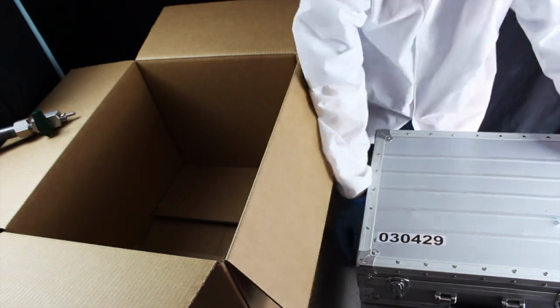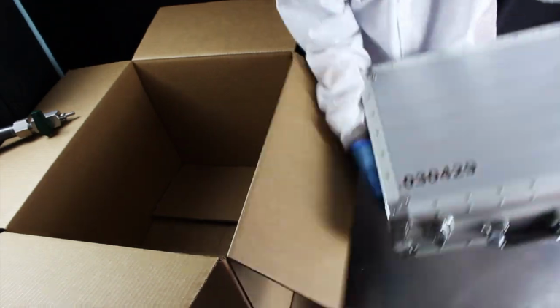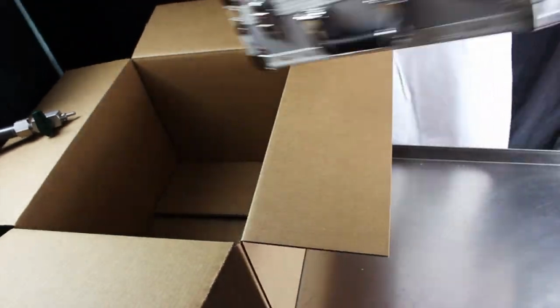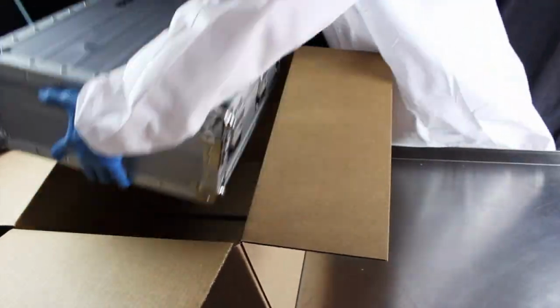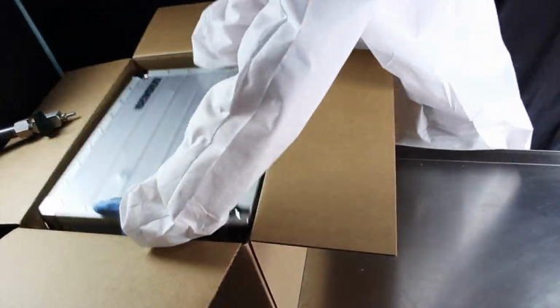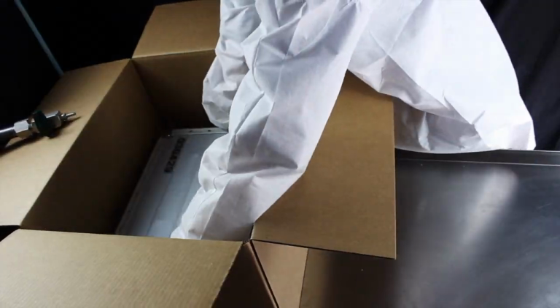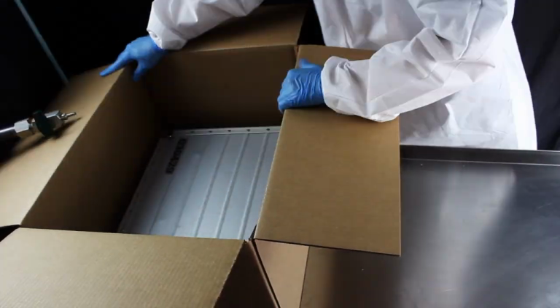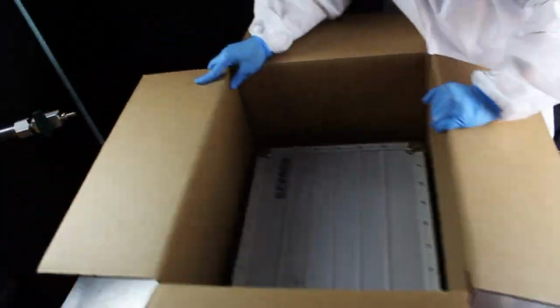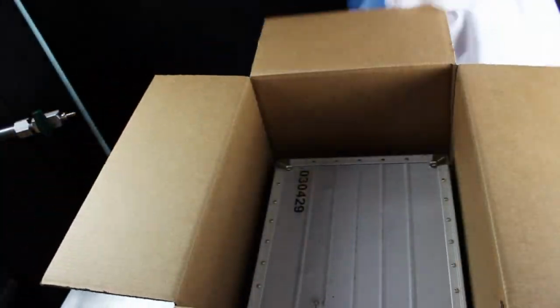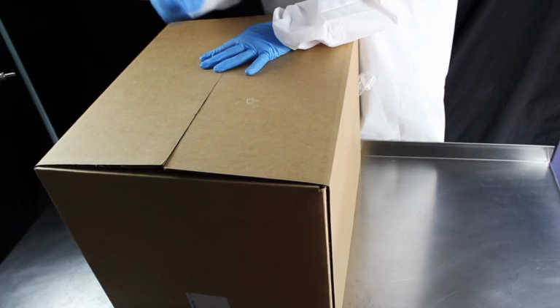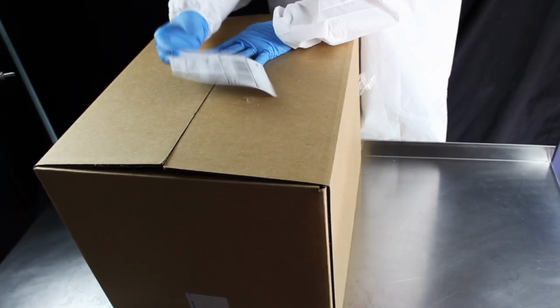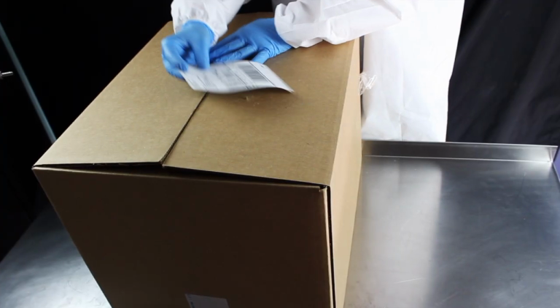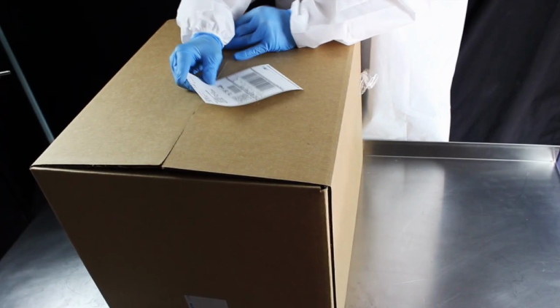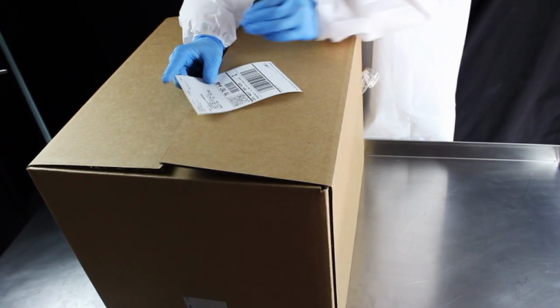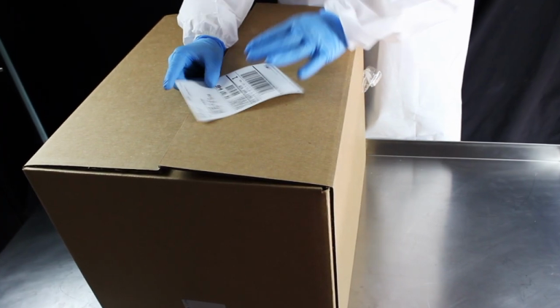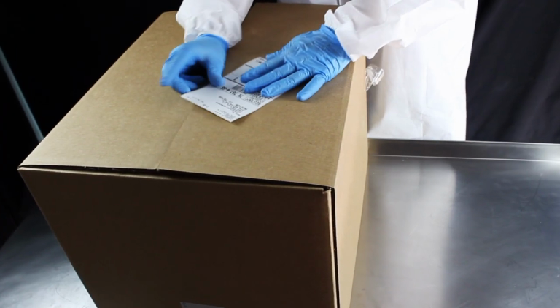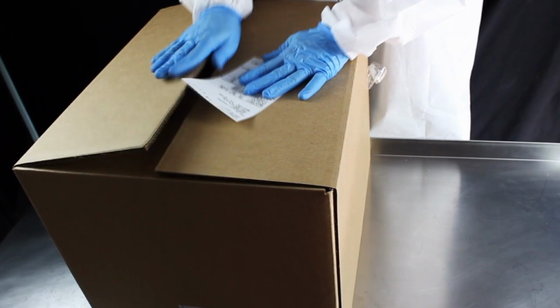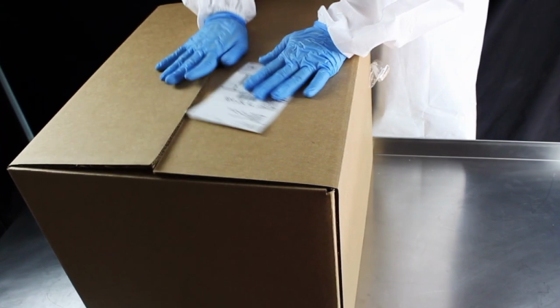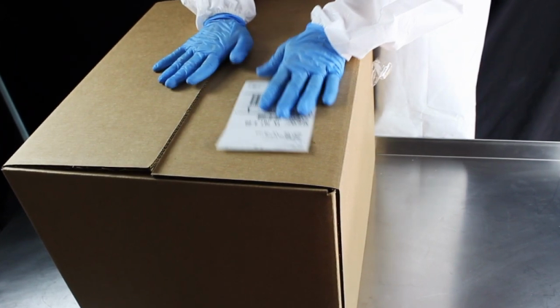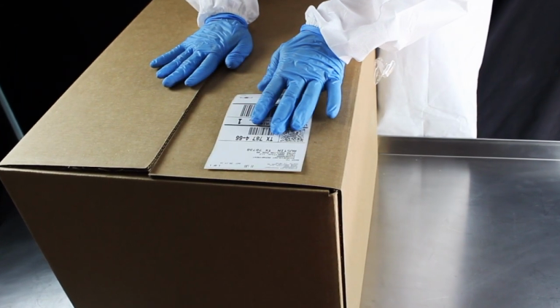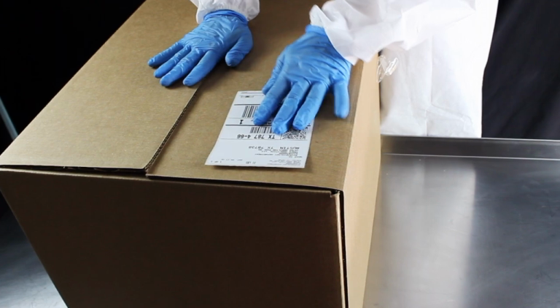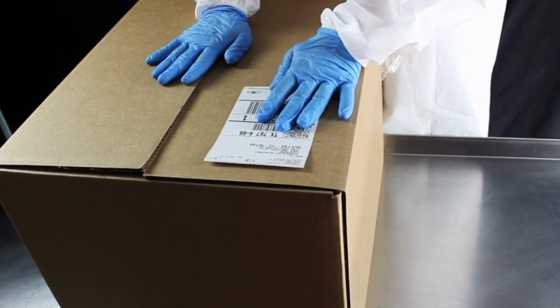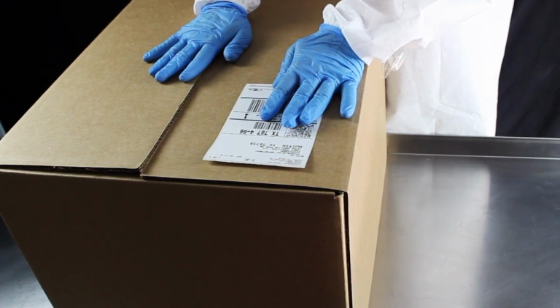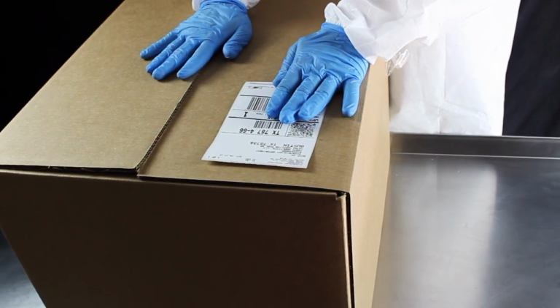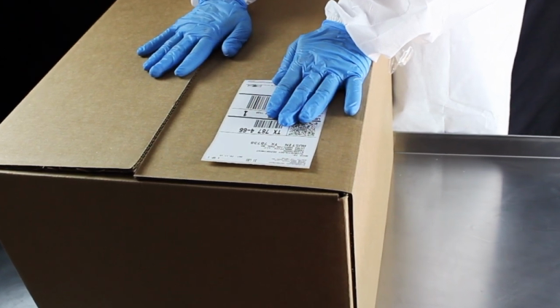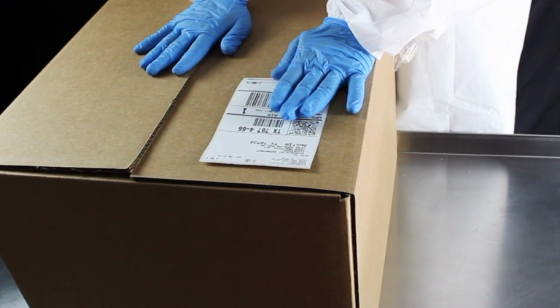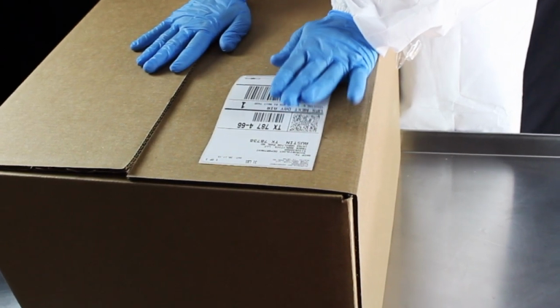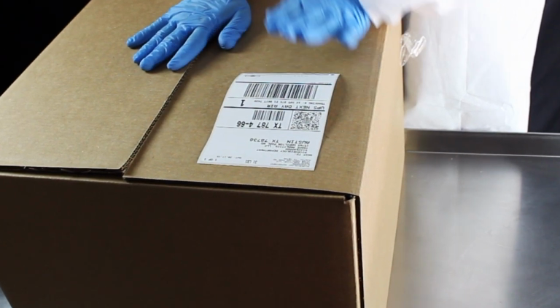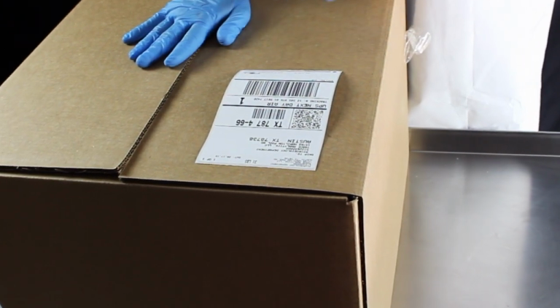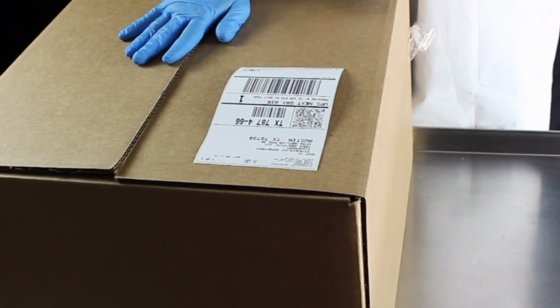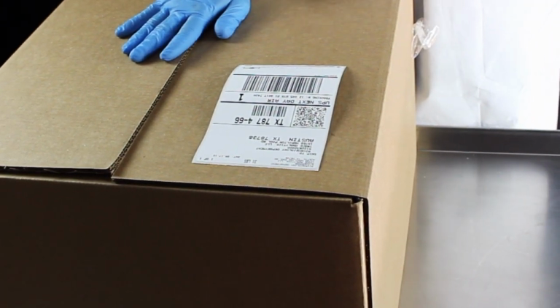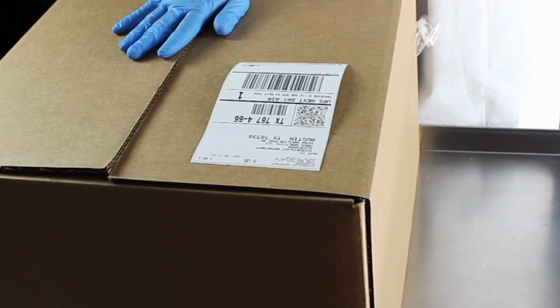Start with the large box. After inserting the aluminum case, make sure the equipment shipping label is placed on the outside of the box.